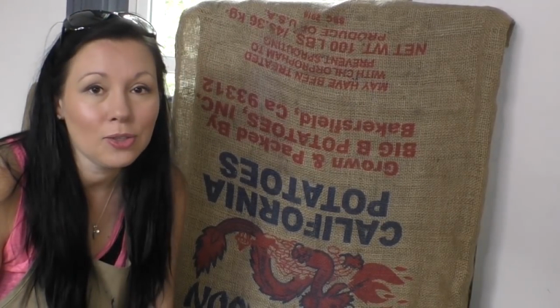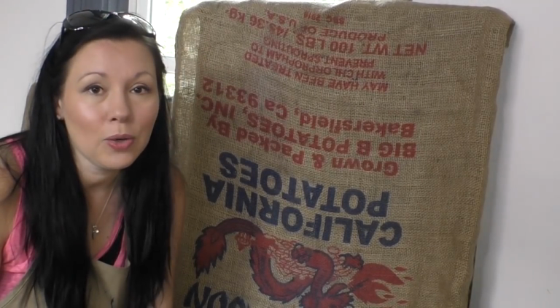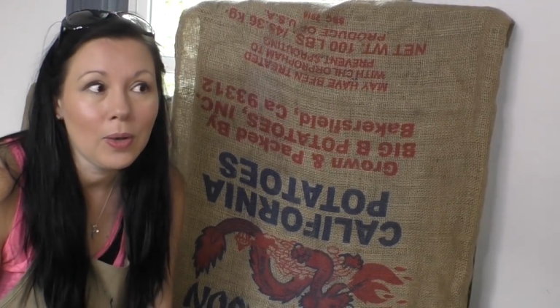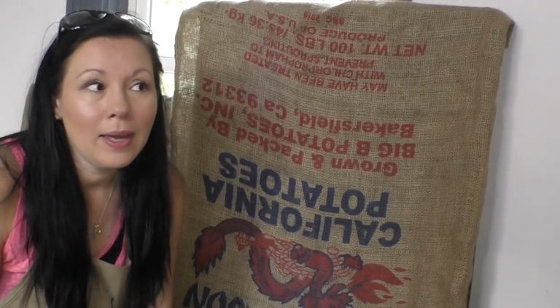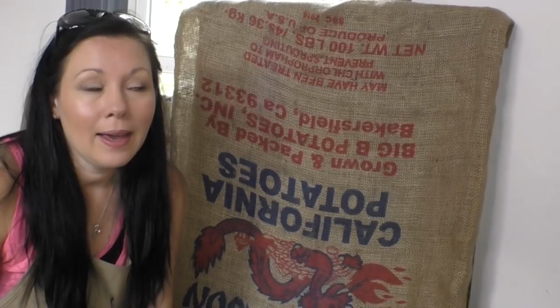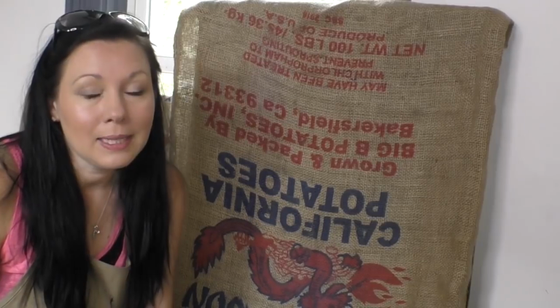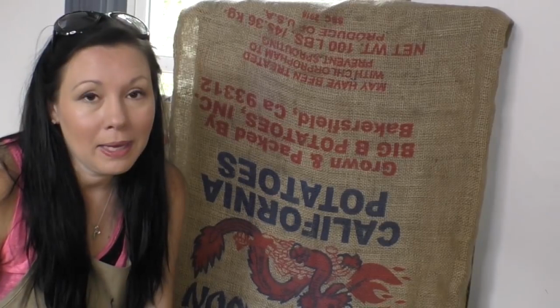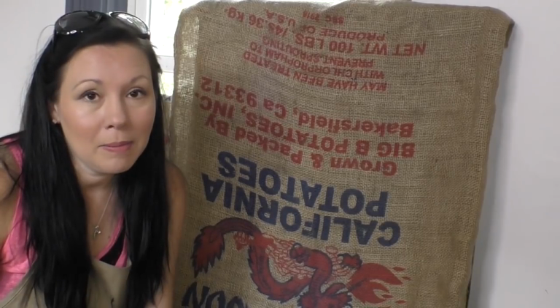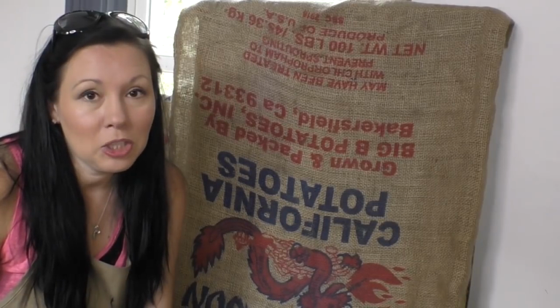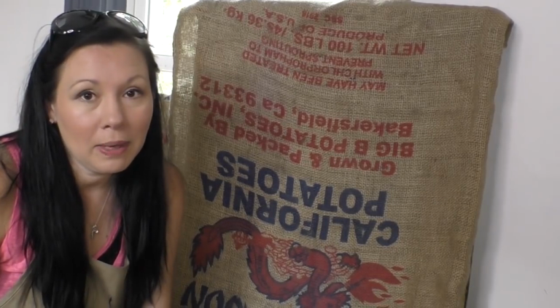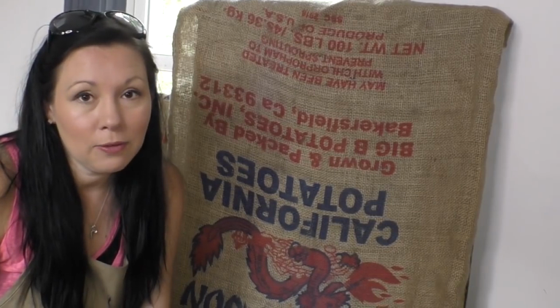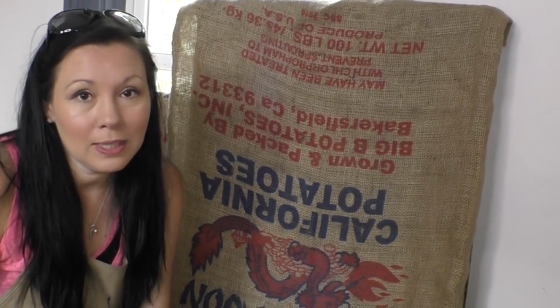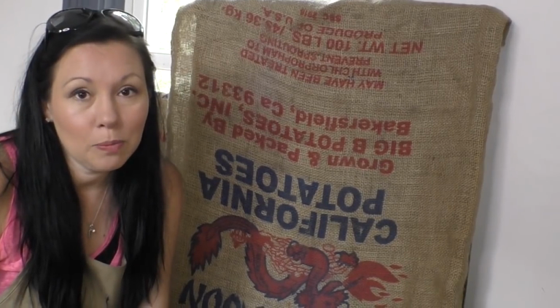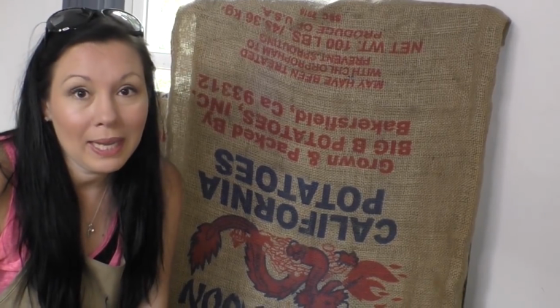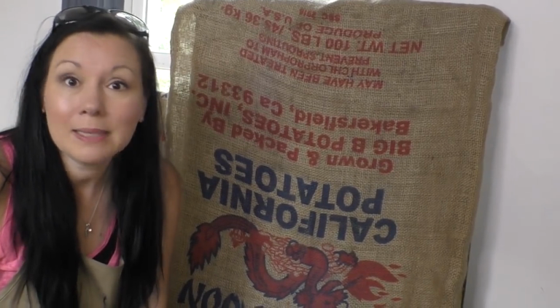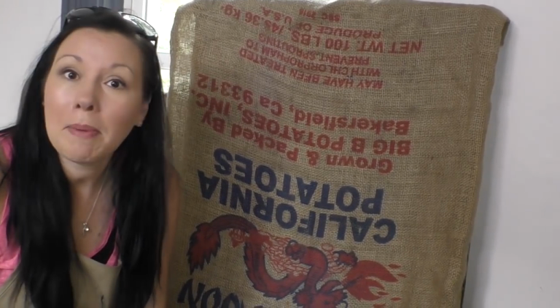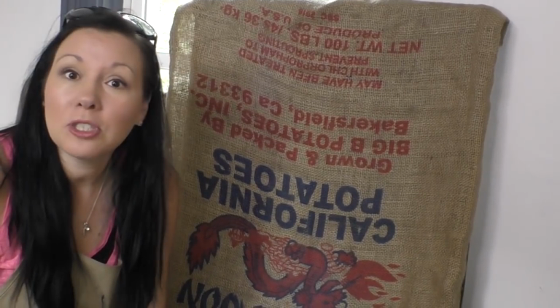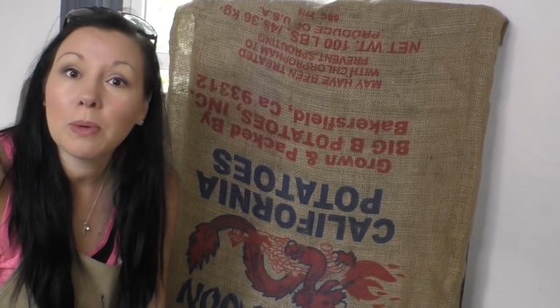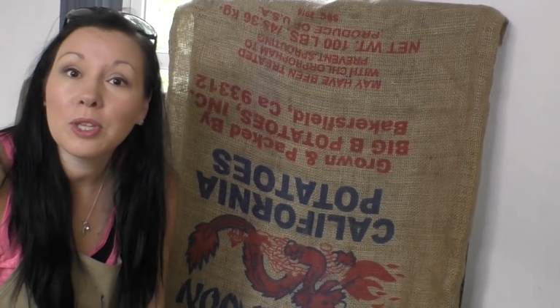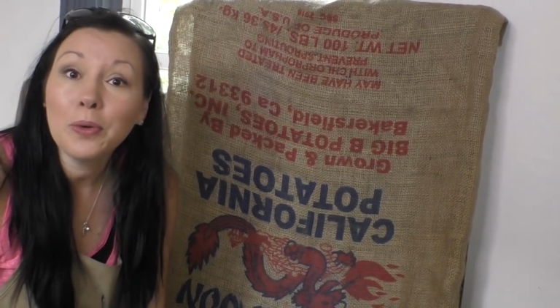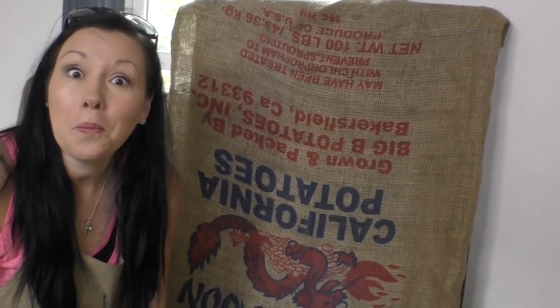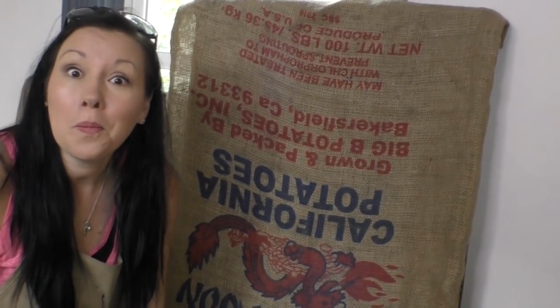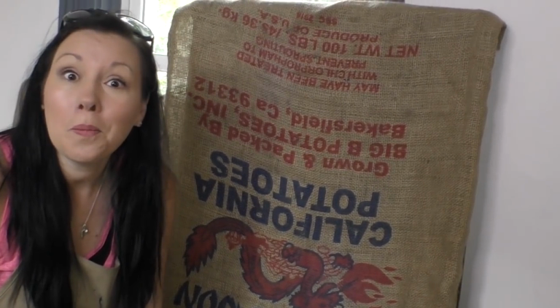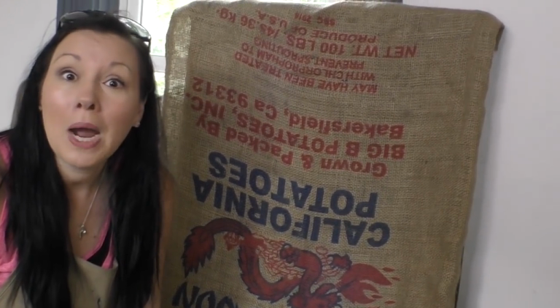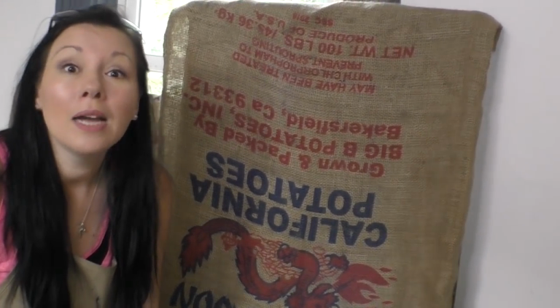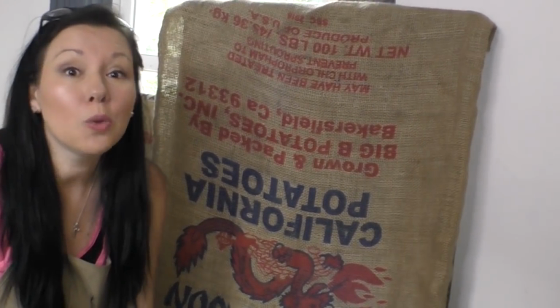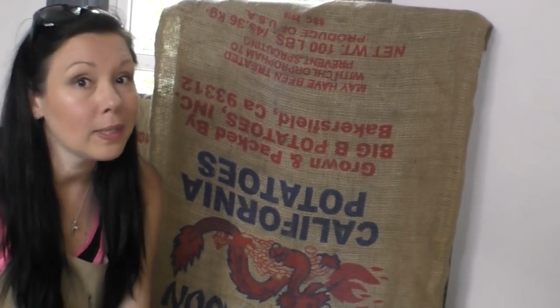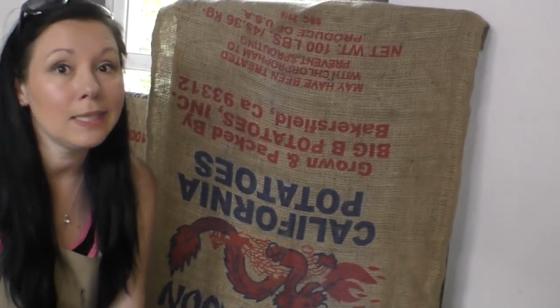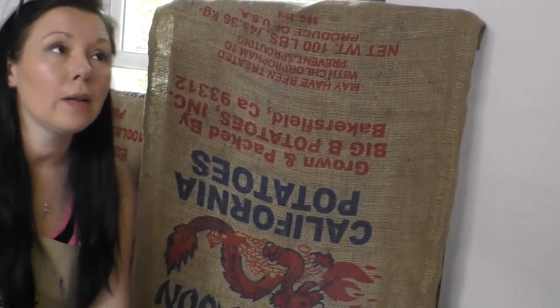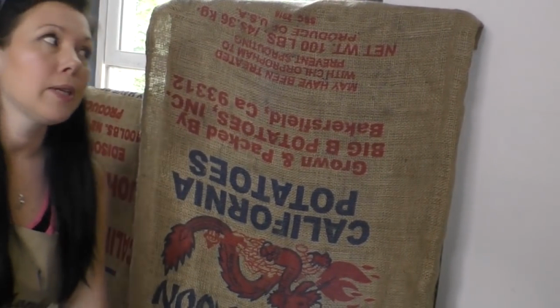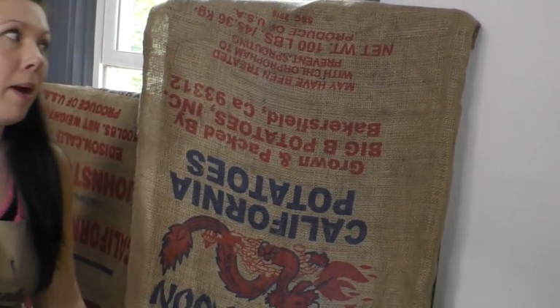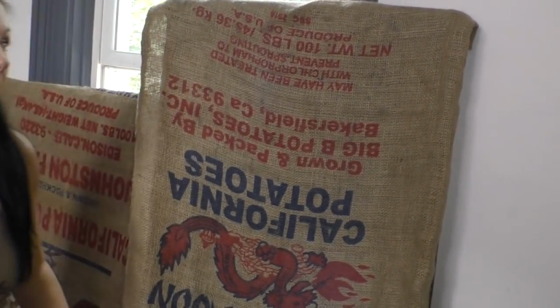So ask me how much I paid for these two paintings I'm about to share with you. $20 a pop.